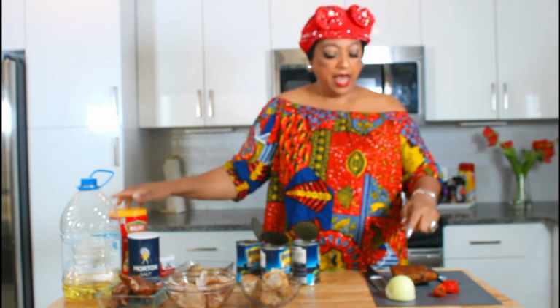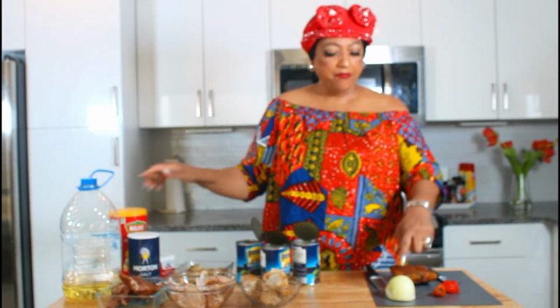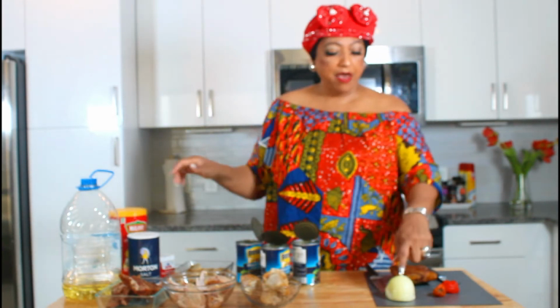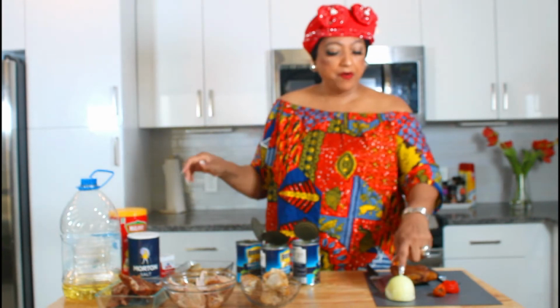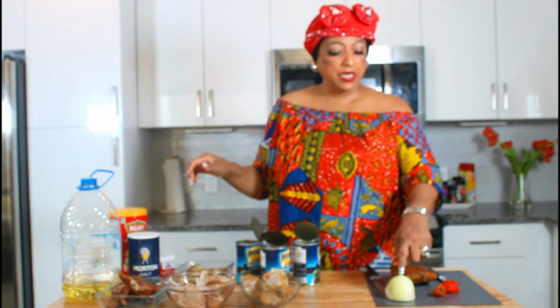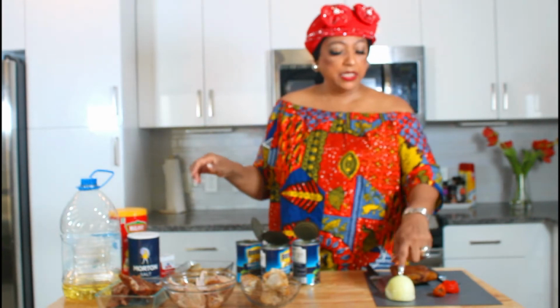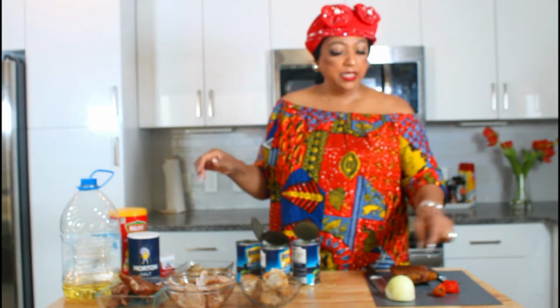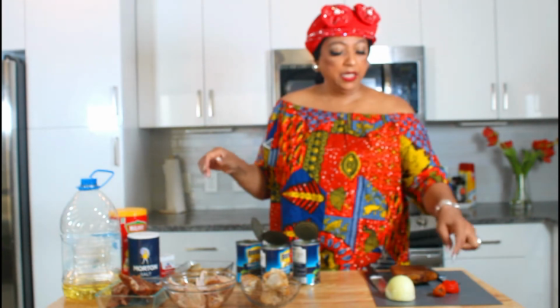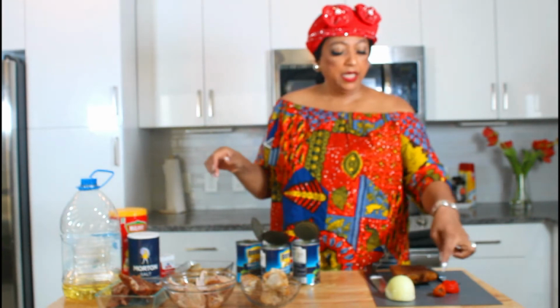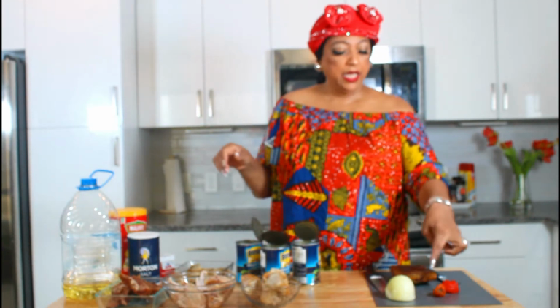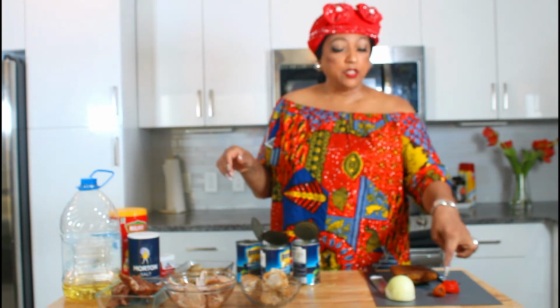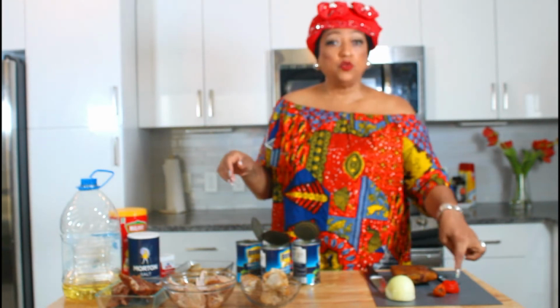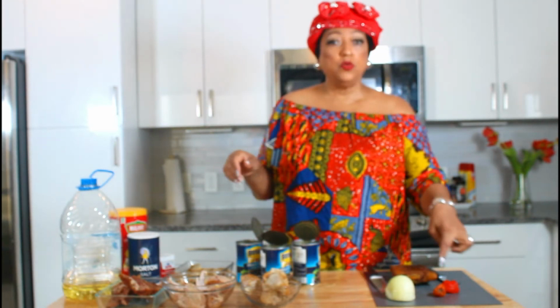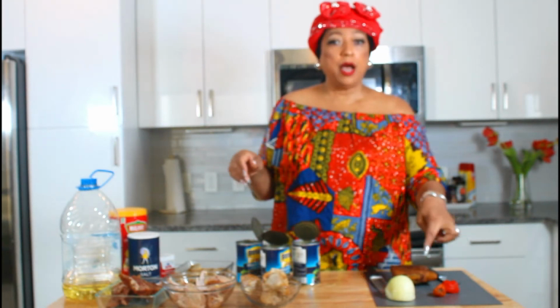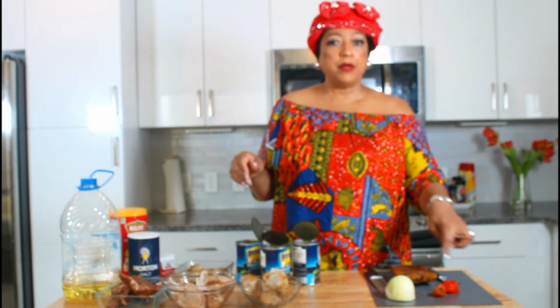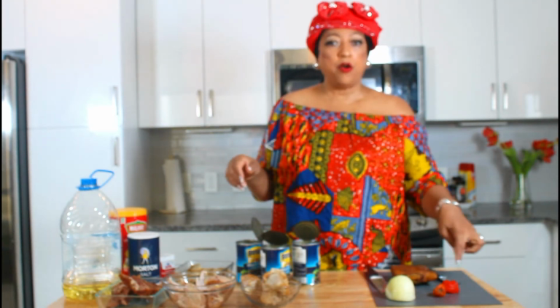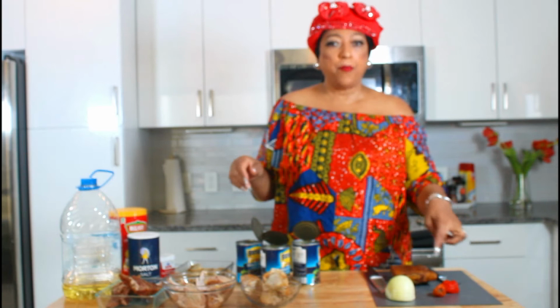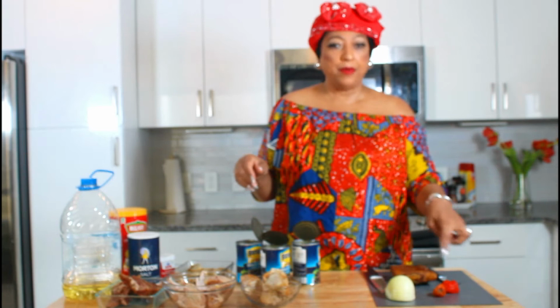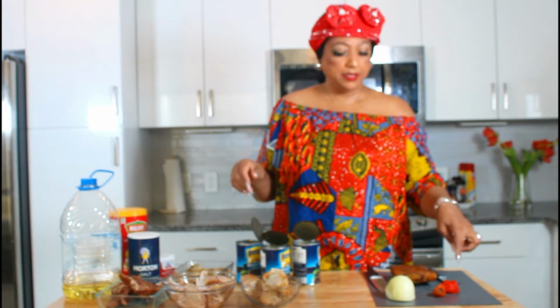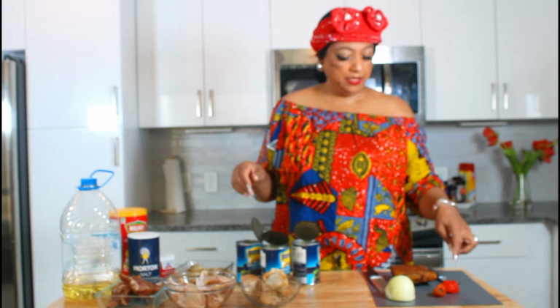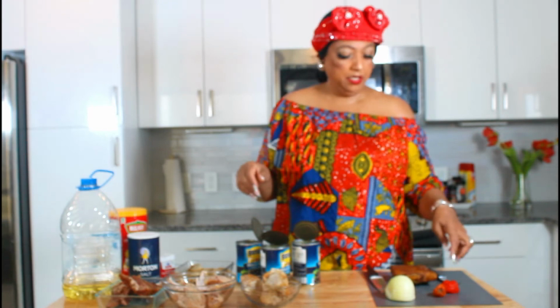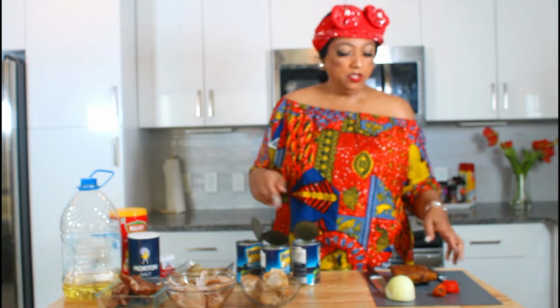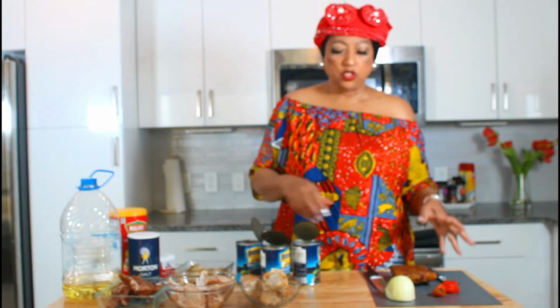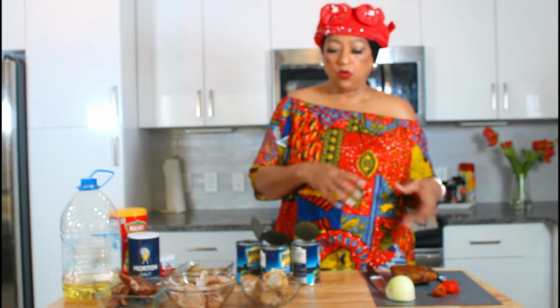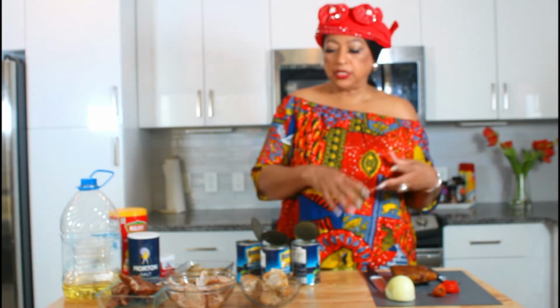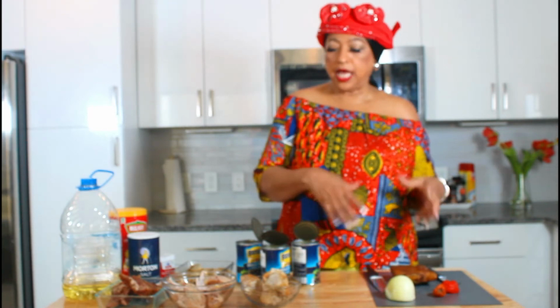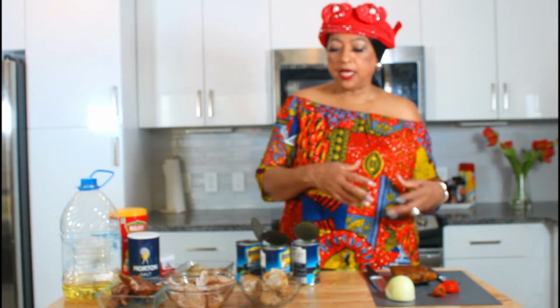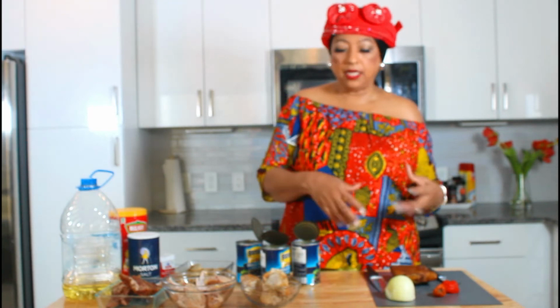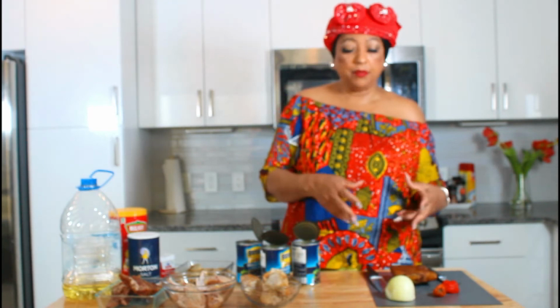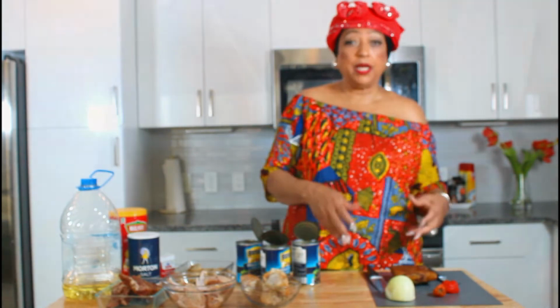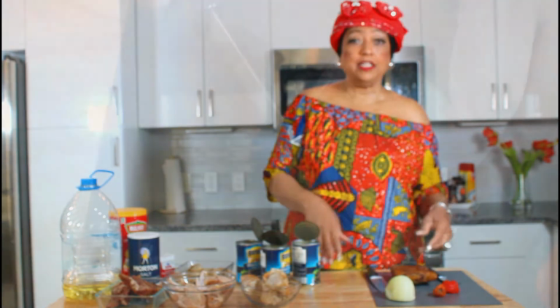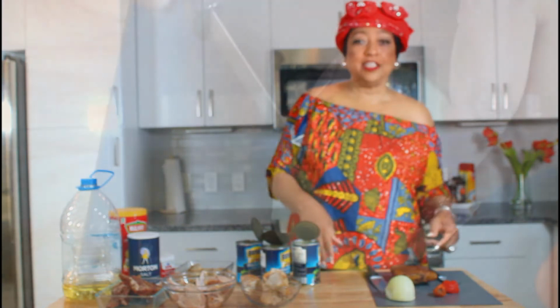I have half an onion and two habanero peppers, so we're going to start cutting up the onions.